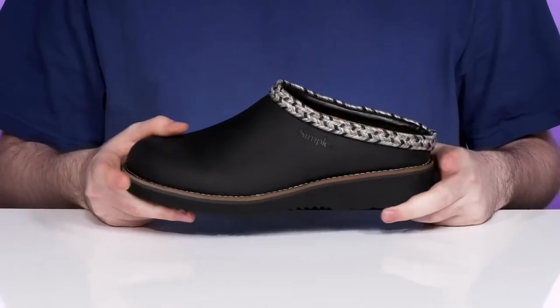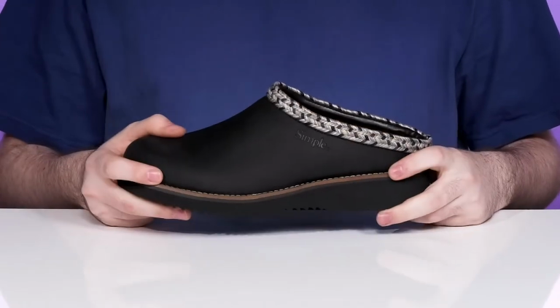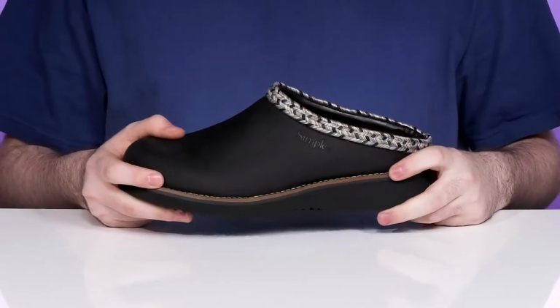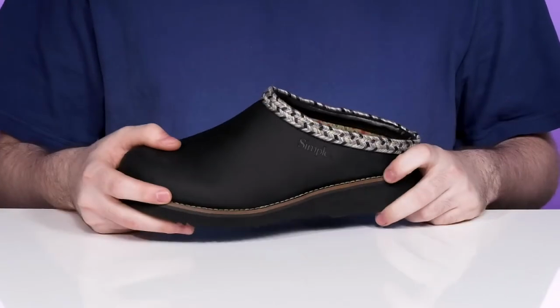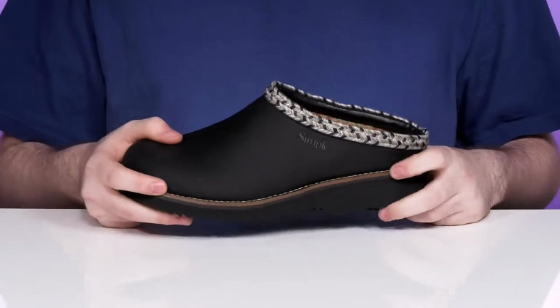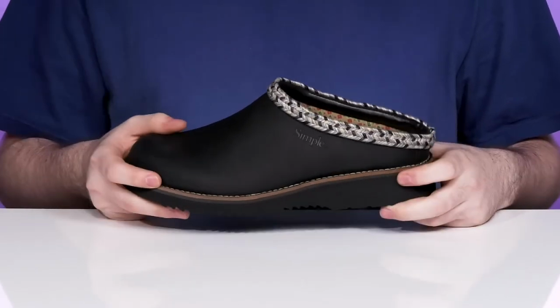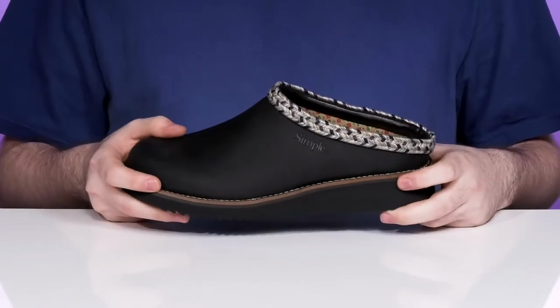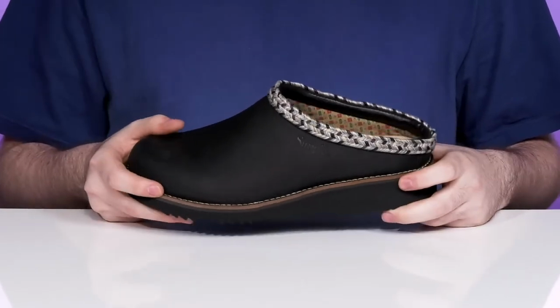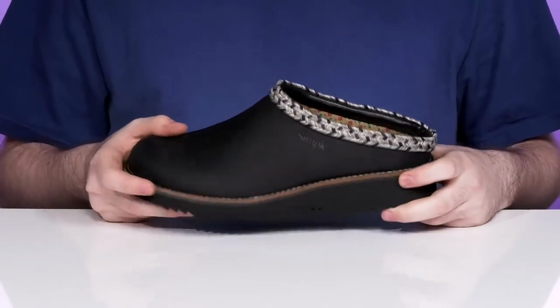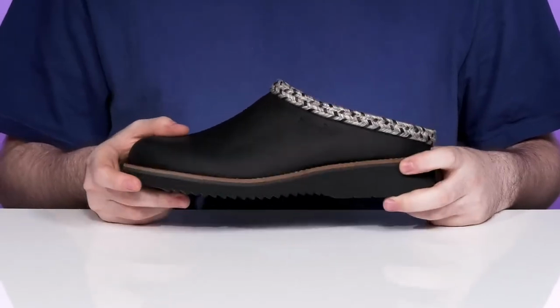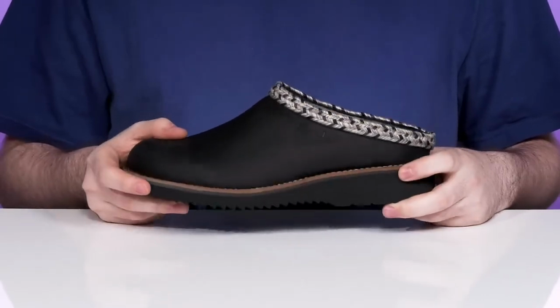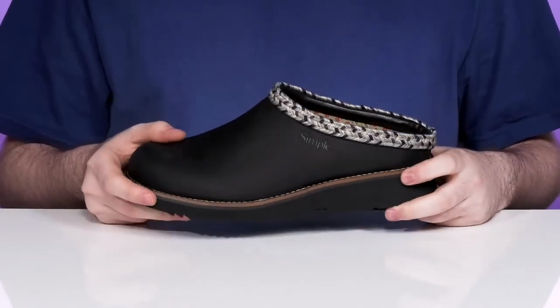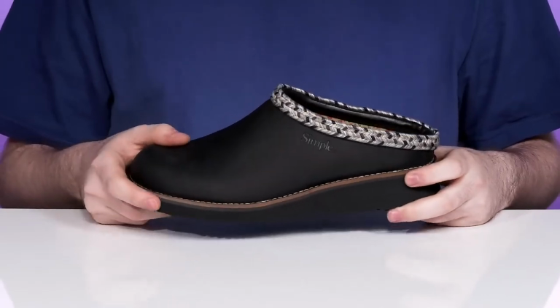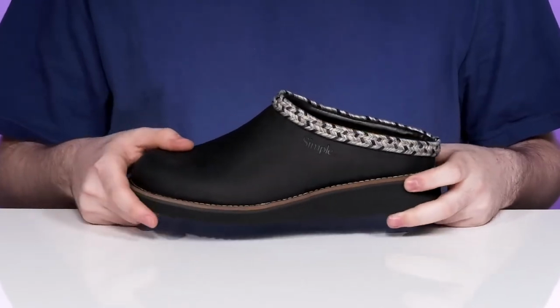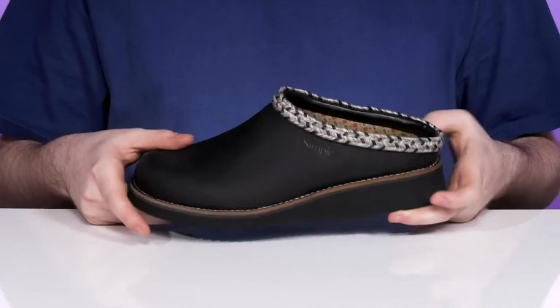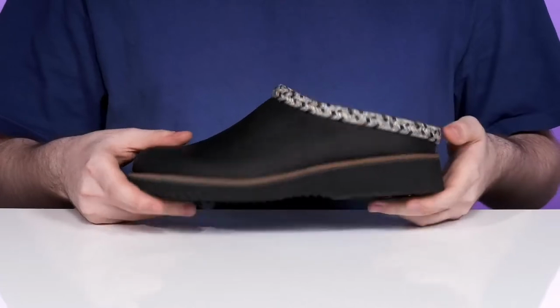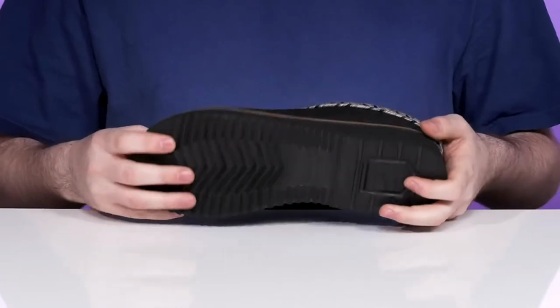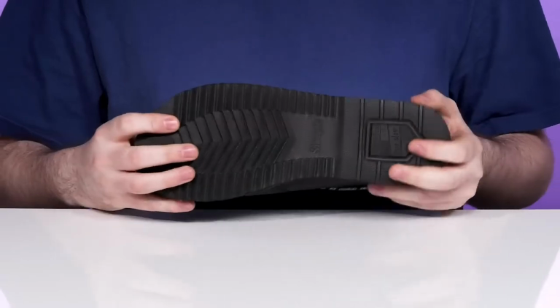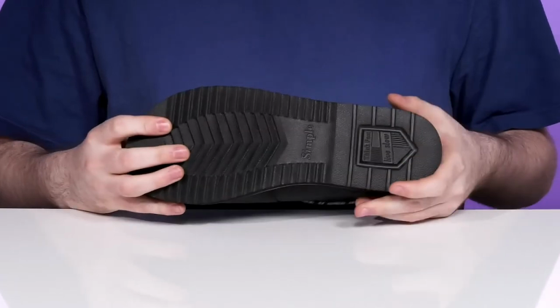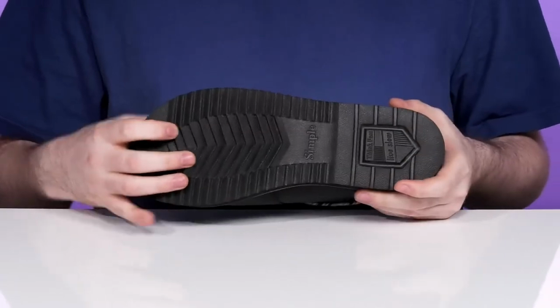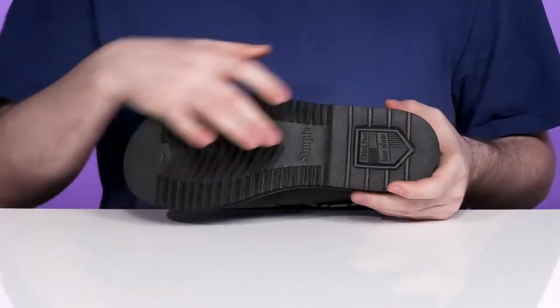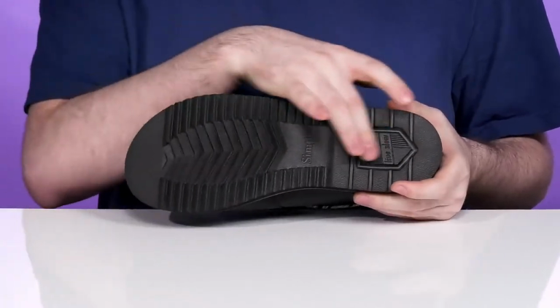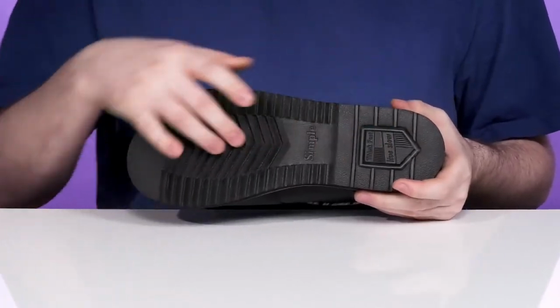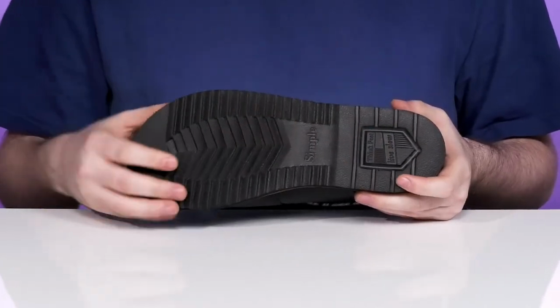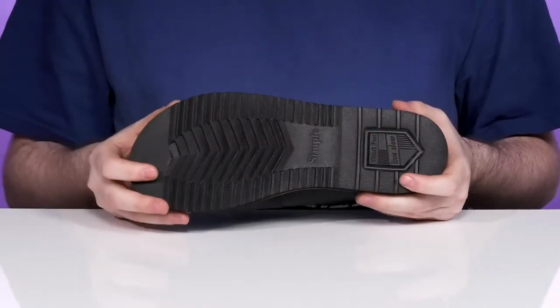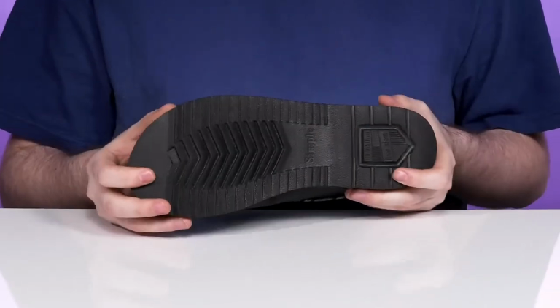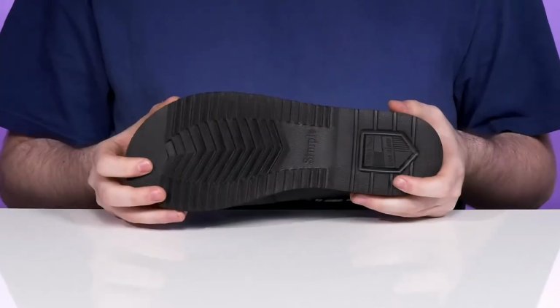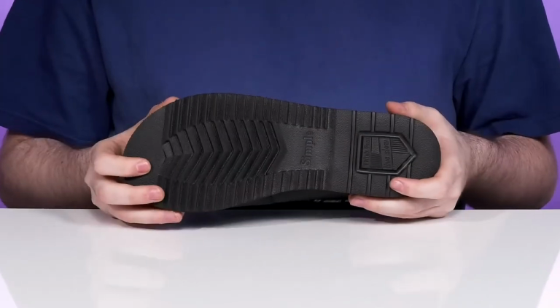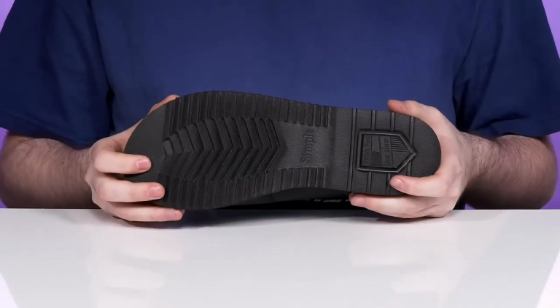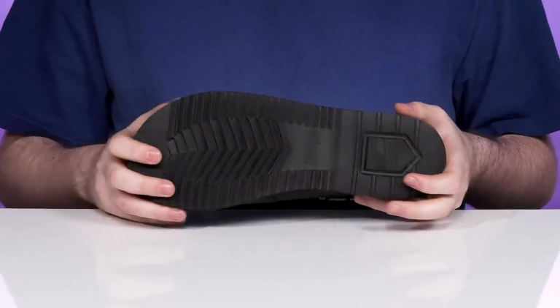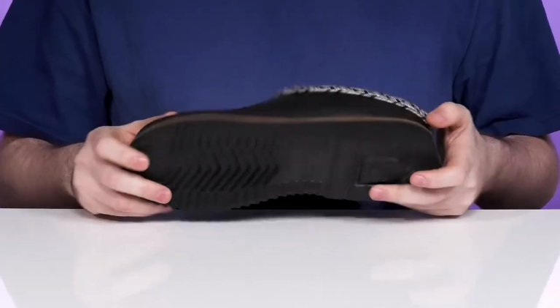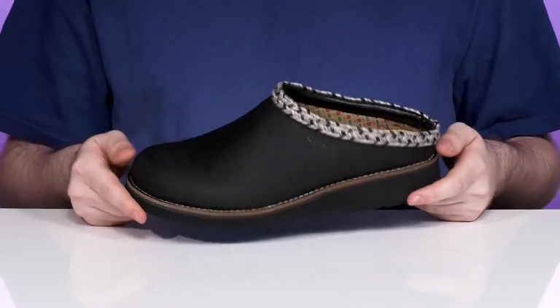Underneath it has welt stitching in the middle giving it a long-lasting lifespan, and the outsole is a pretty dense synthetic offering lots of grip and reliability.